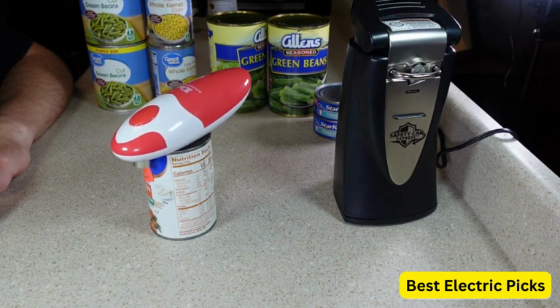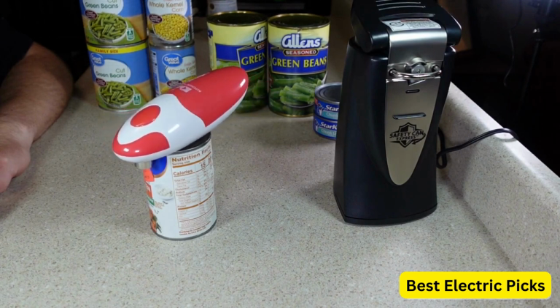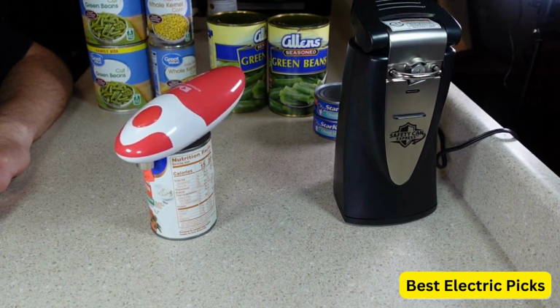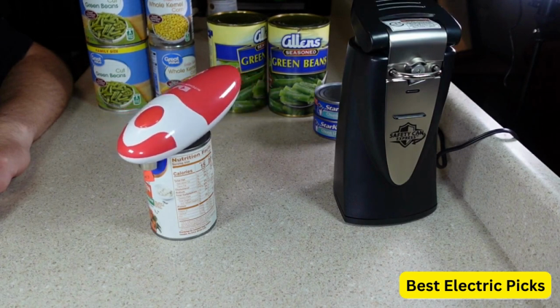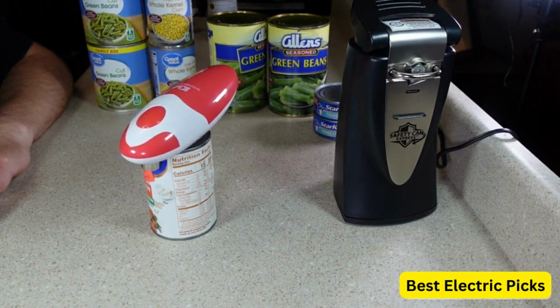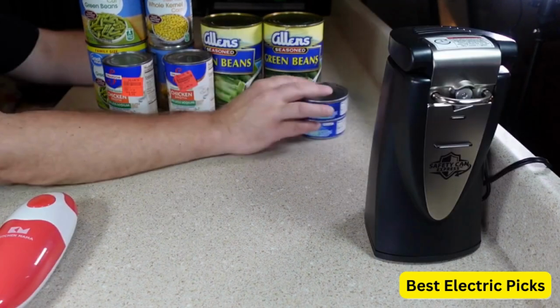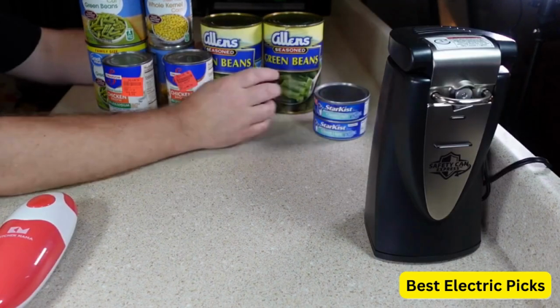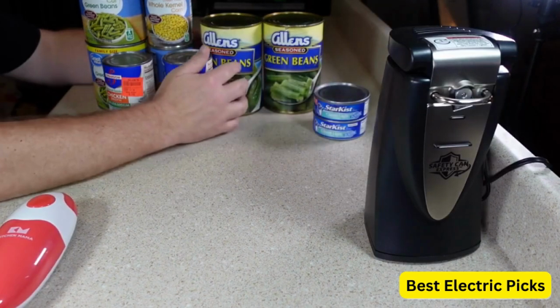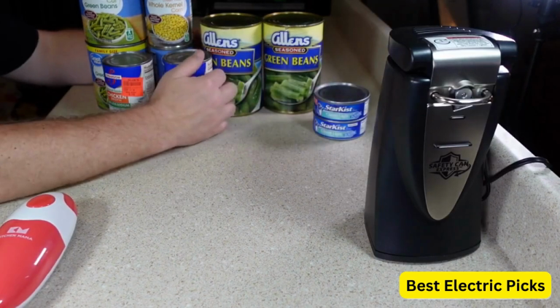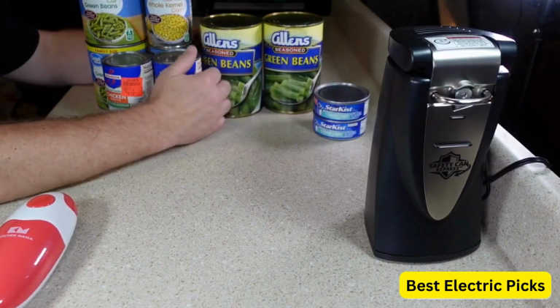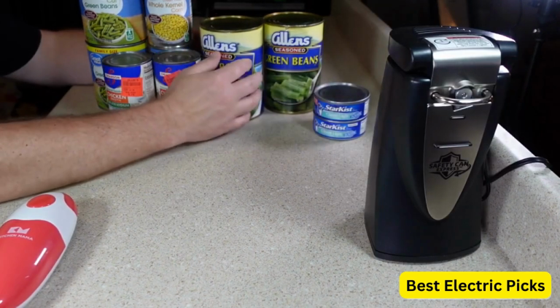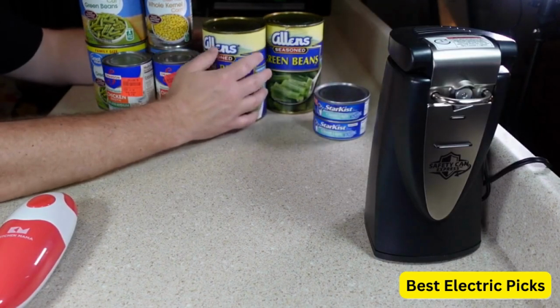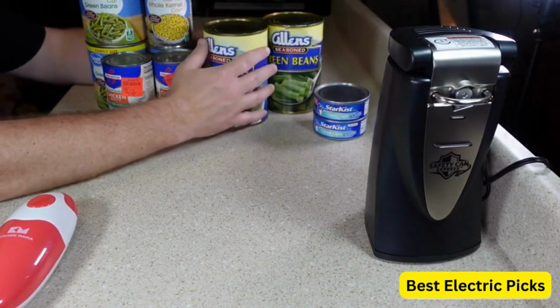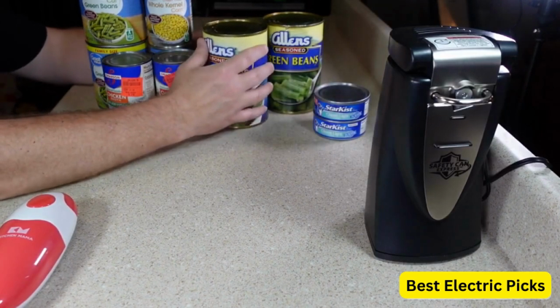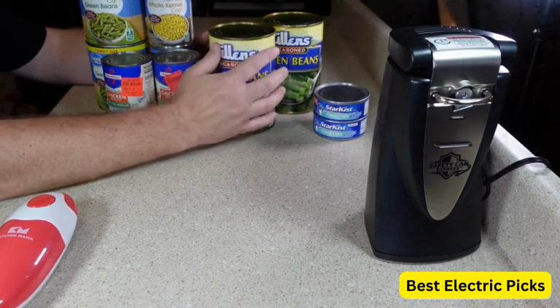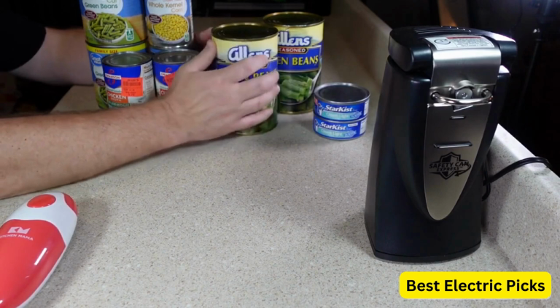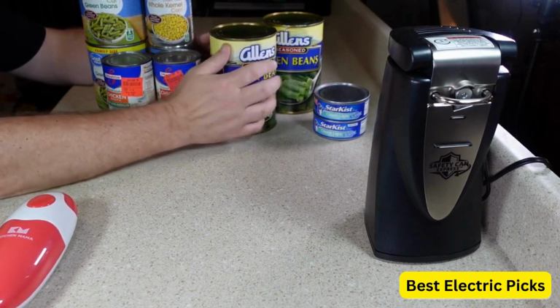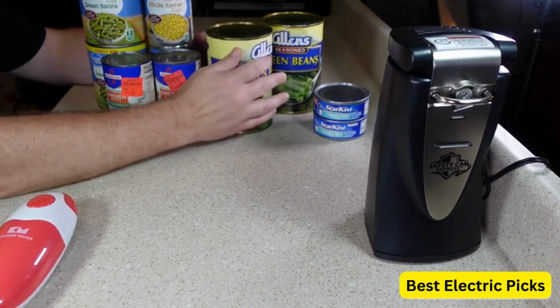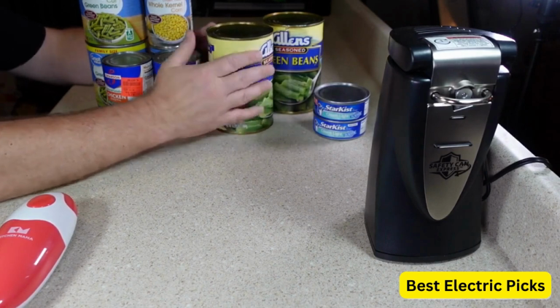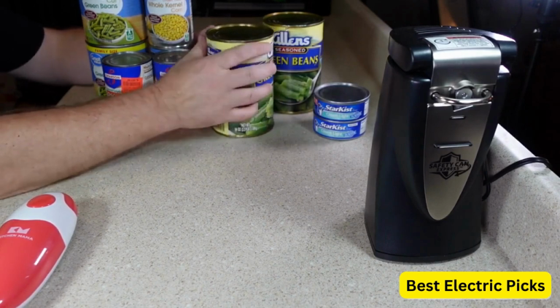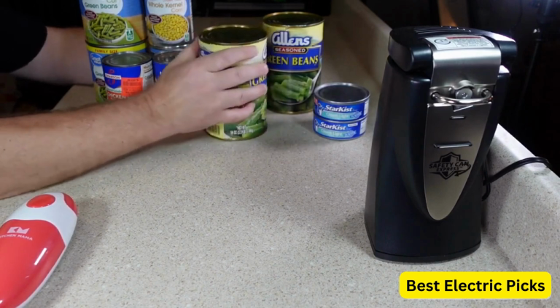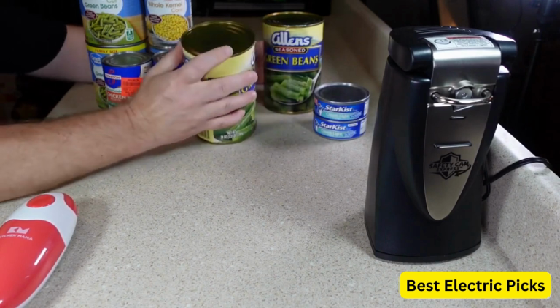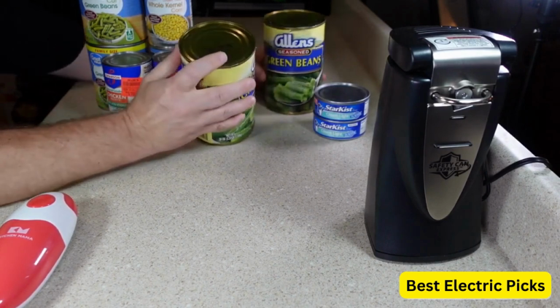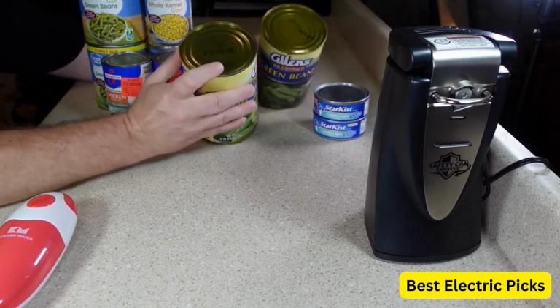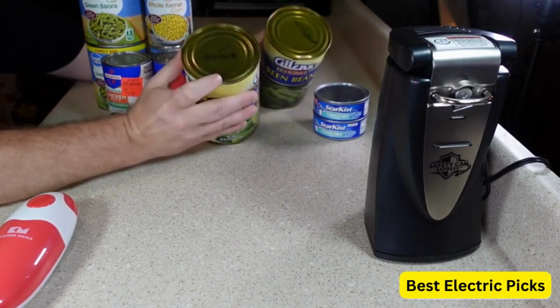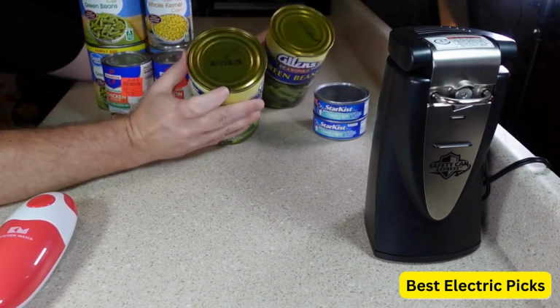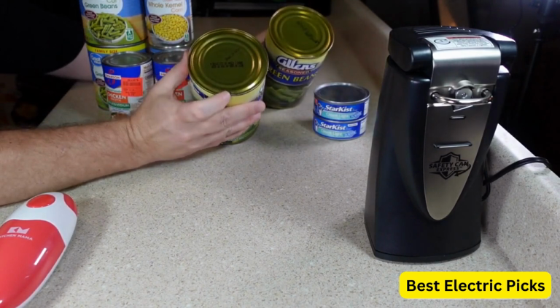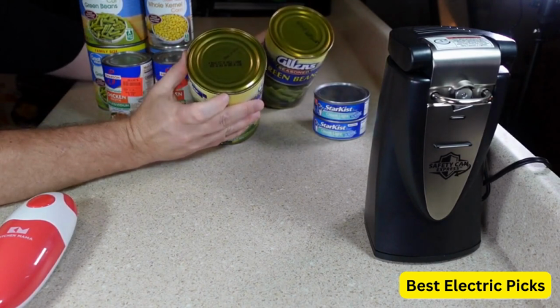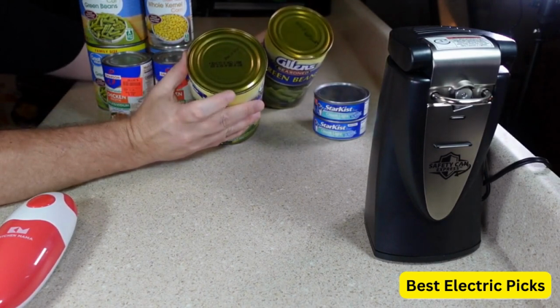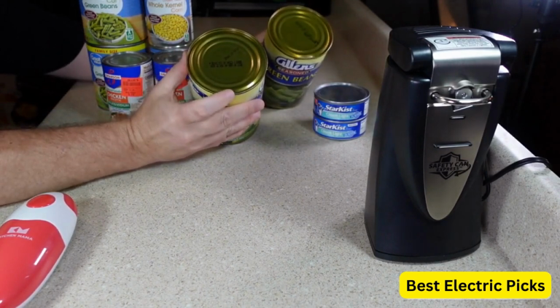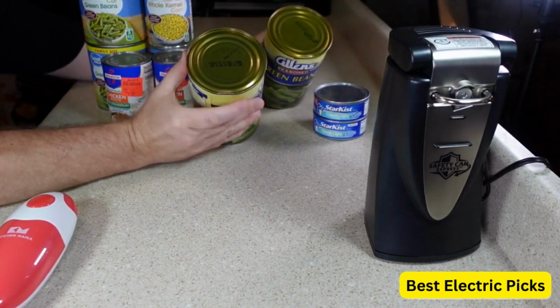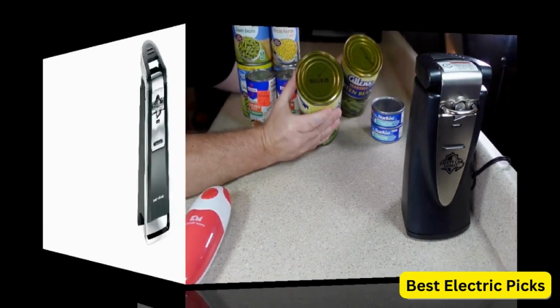This can opener is also very safe to use. The blade is covered with a plastic guard to protect your hands from any sharp edges.